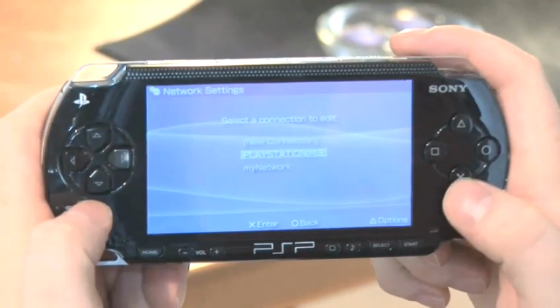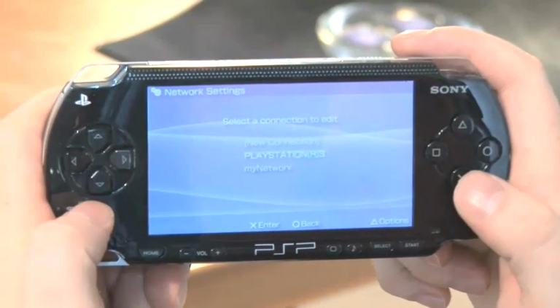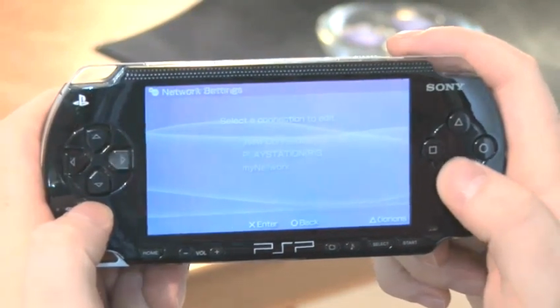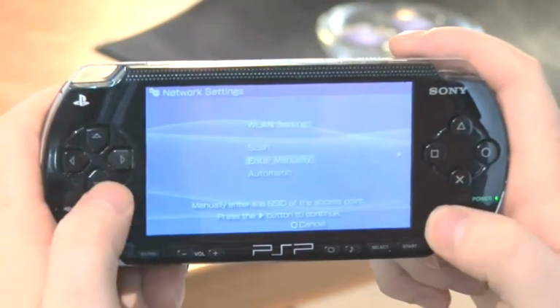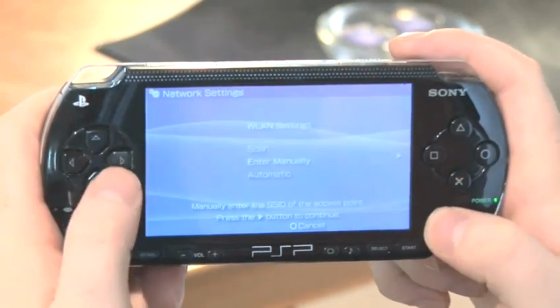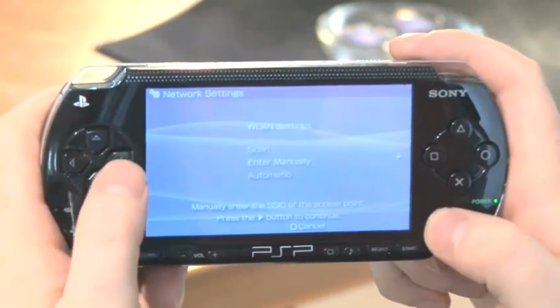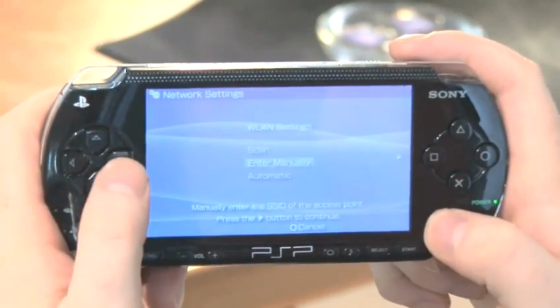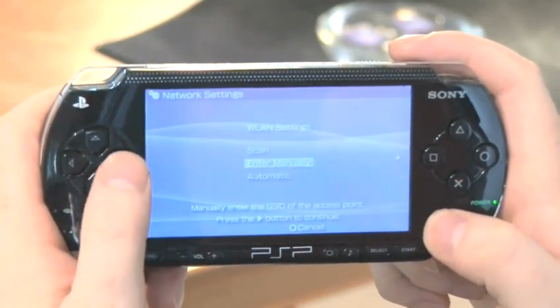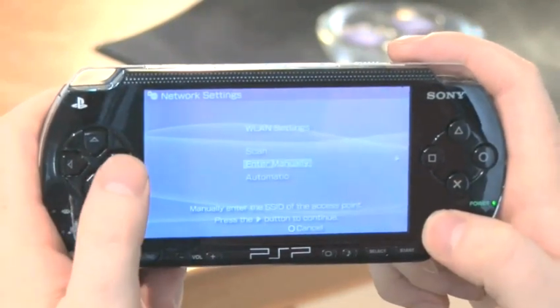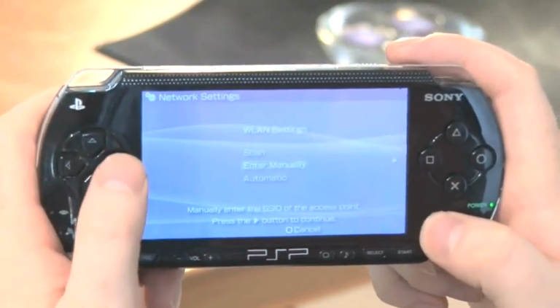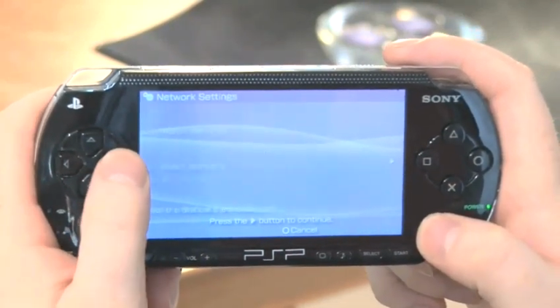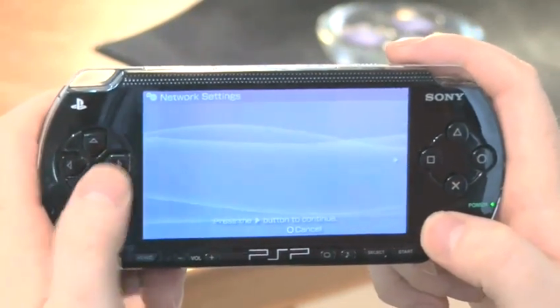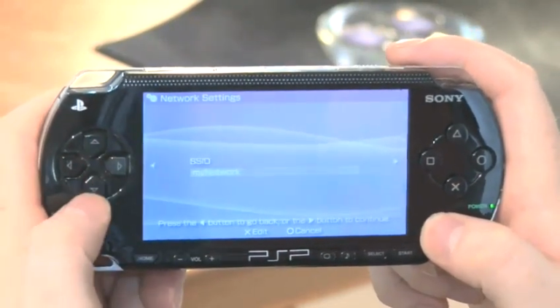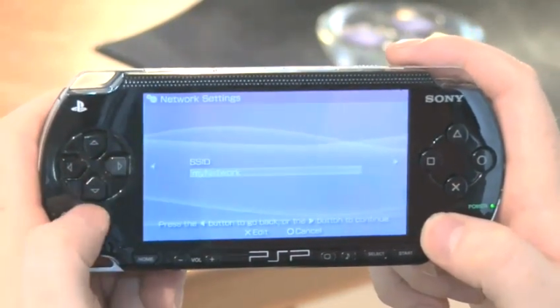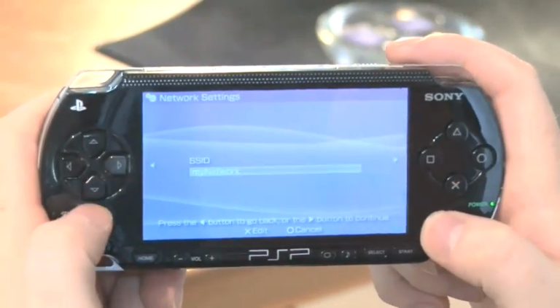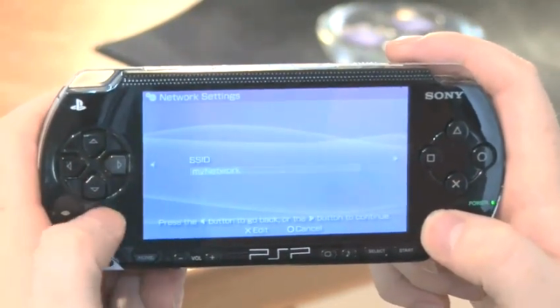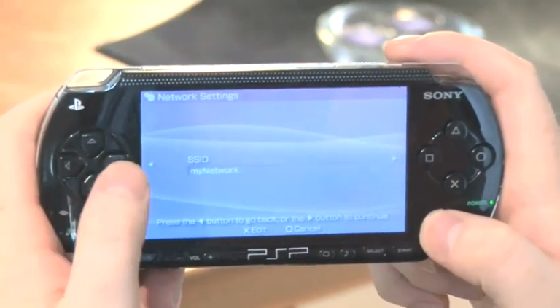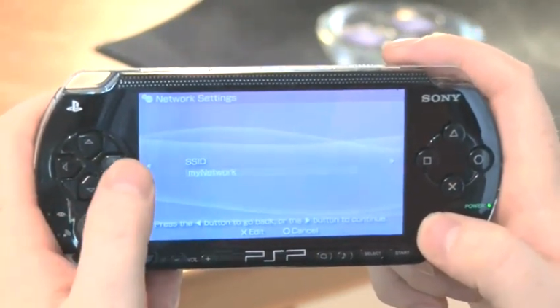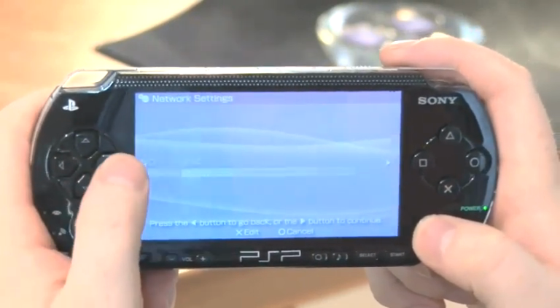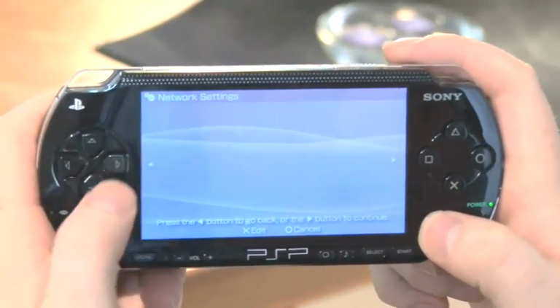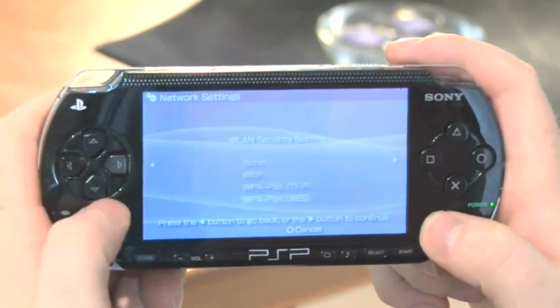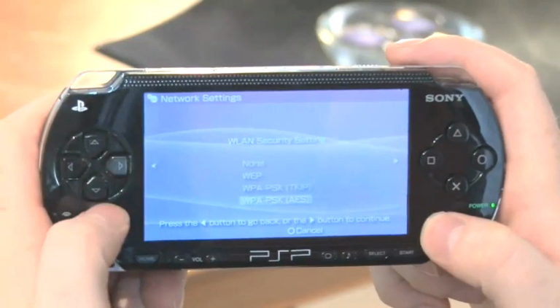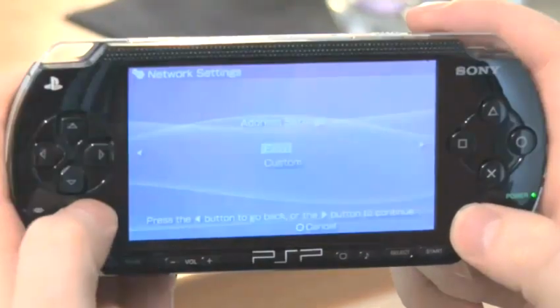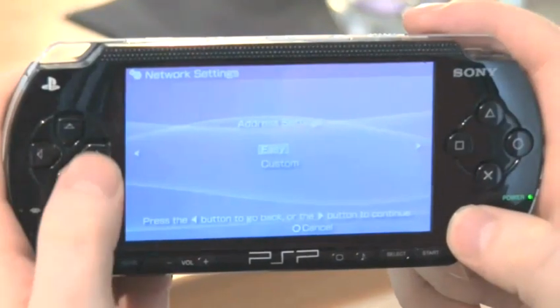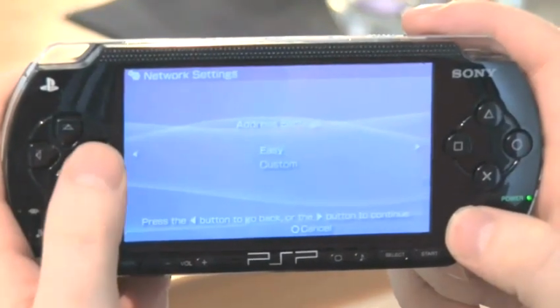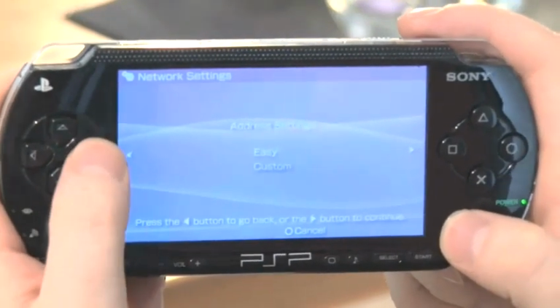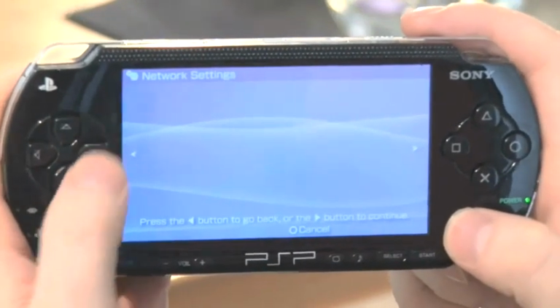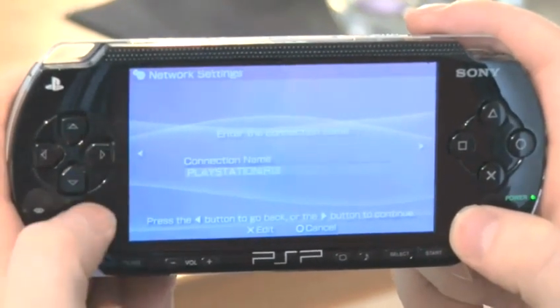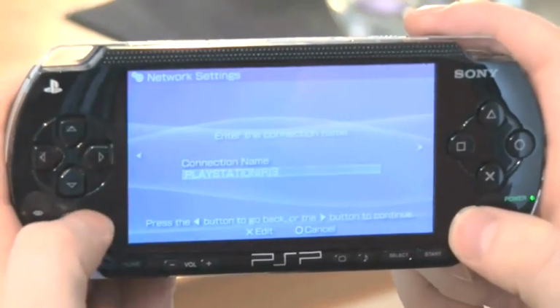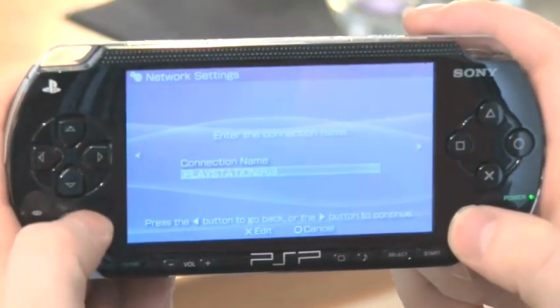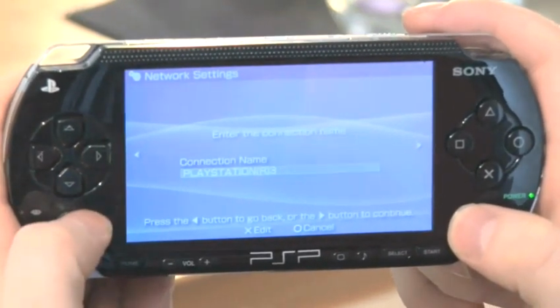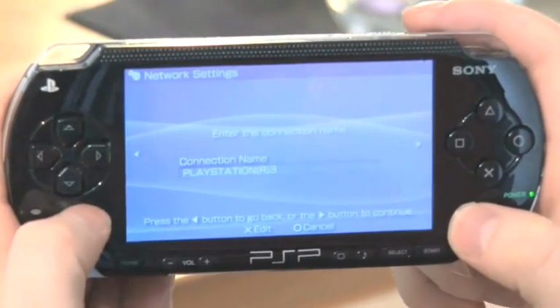Select that, then enter manually, add the SSID and select WPA PSK. Select Easy, then the Network Name.